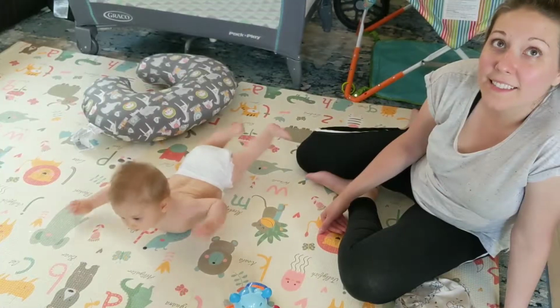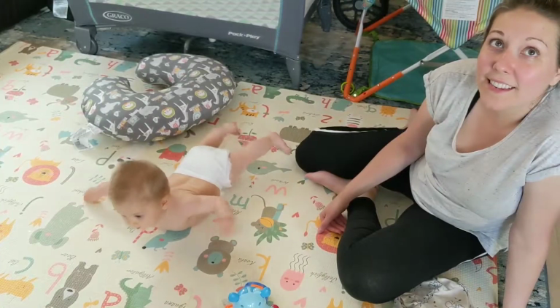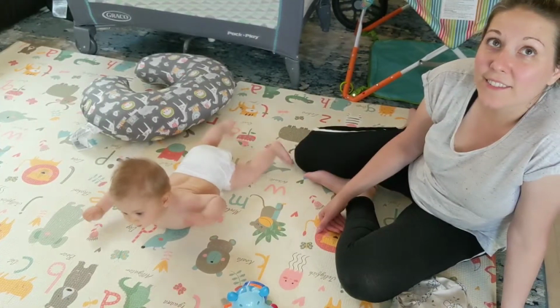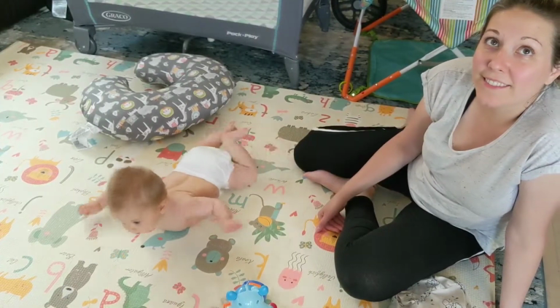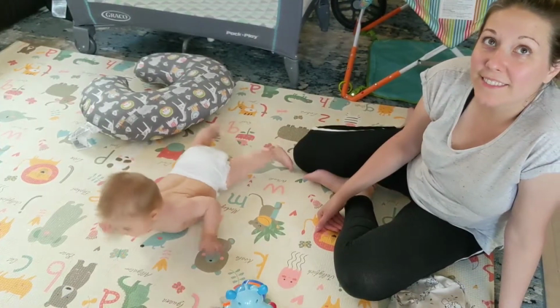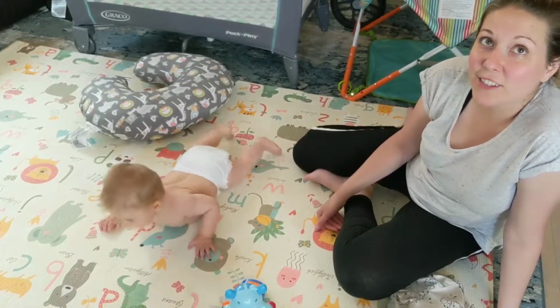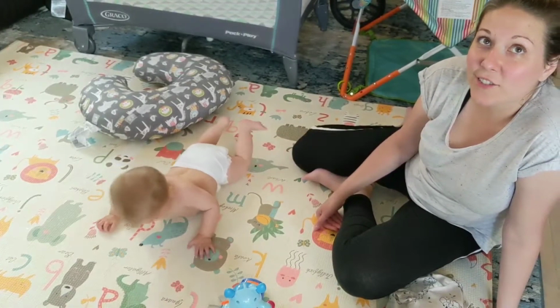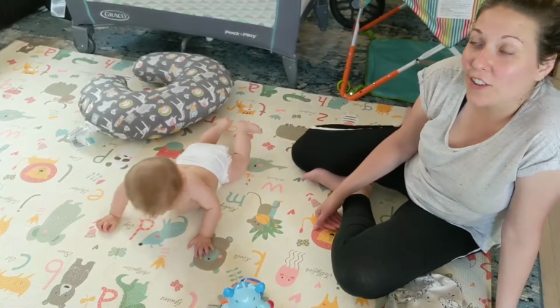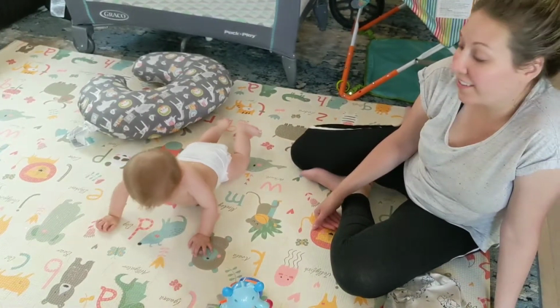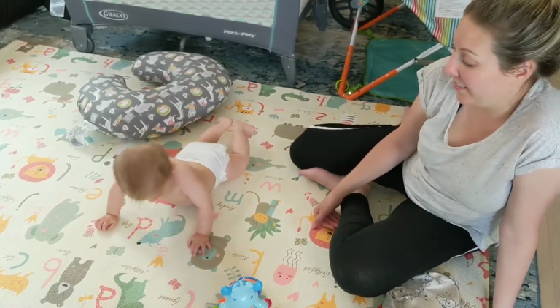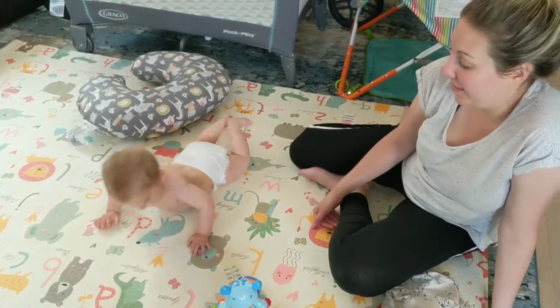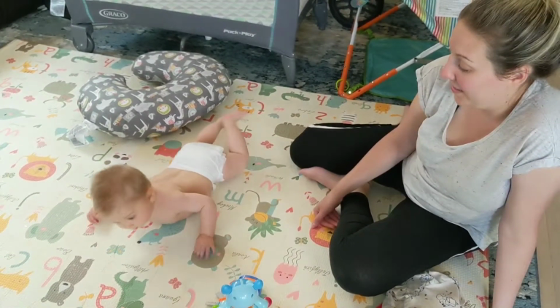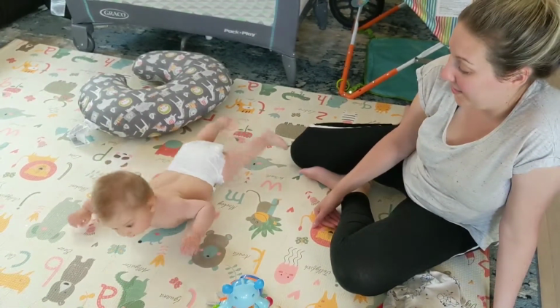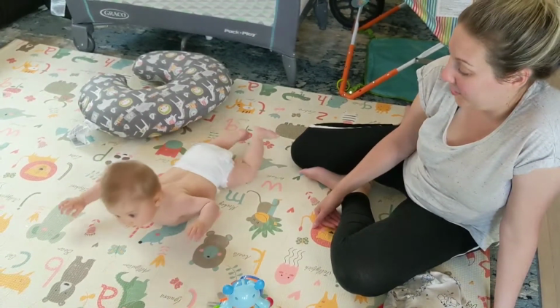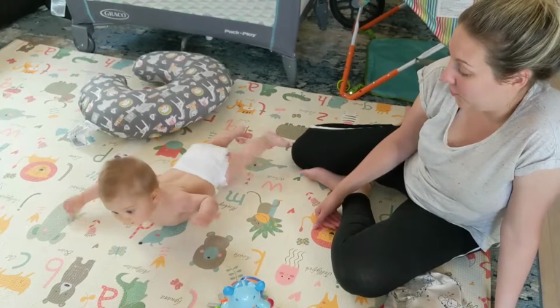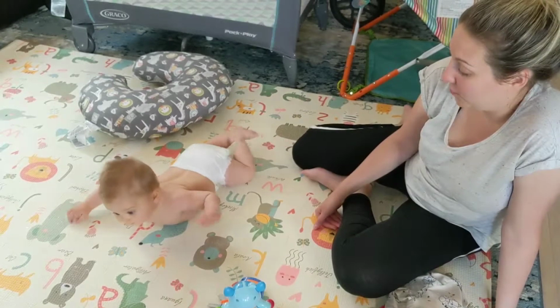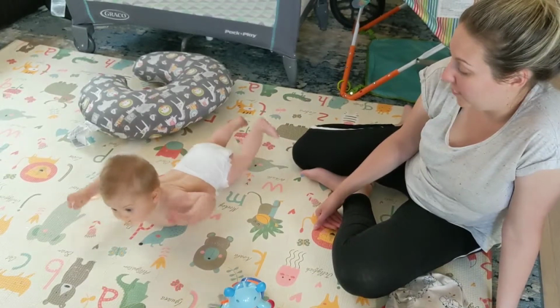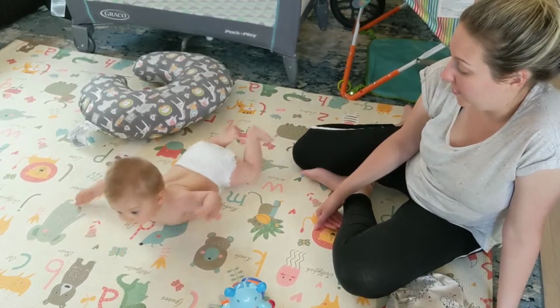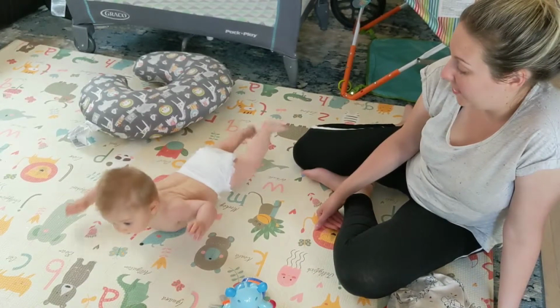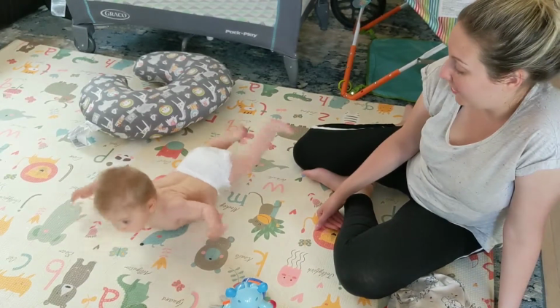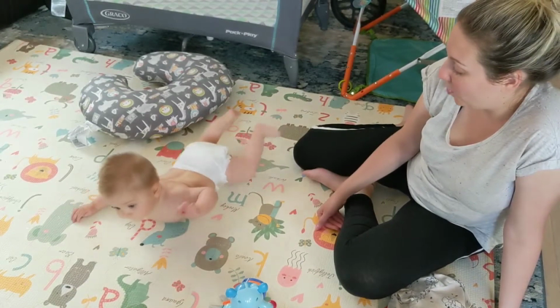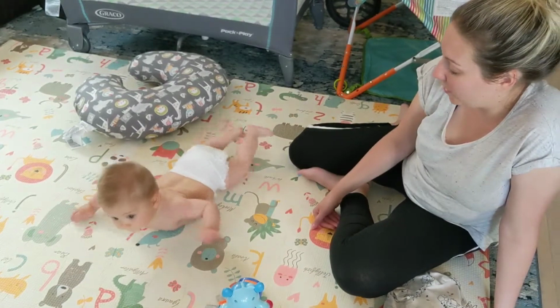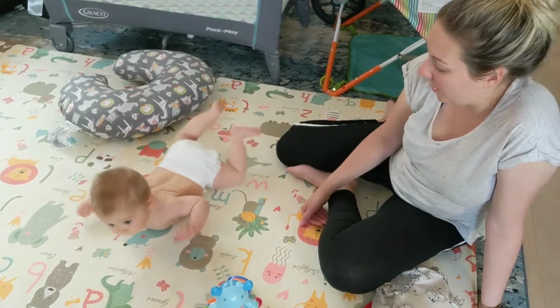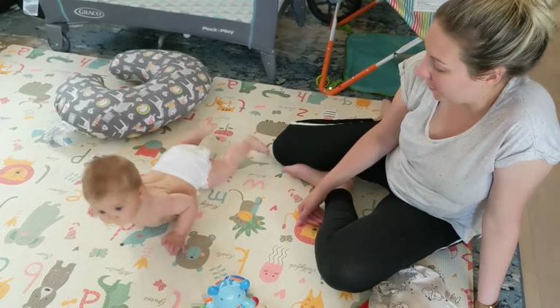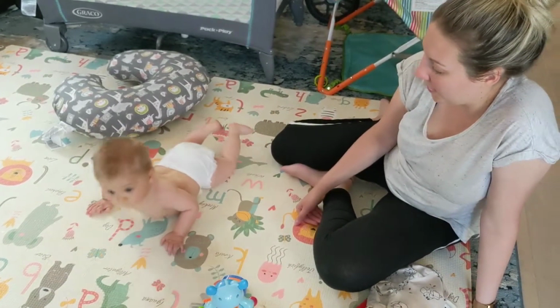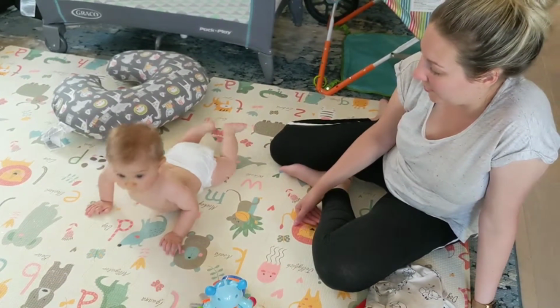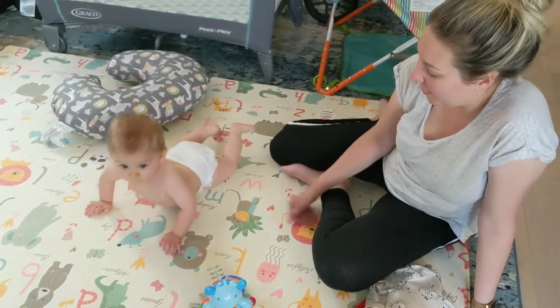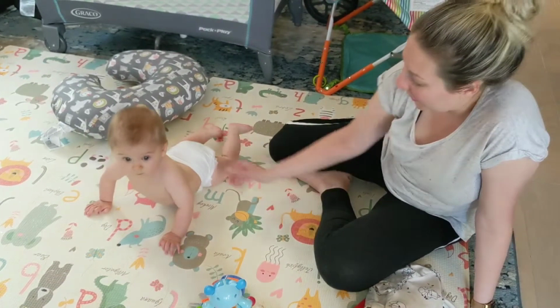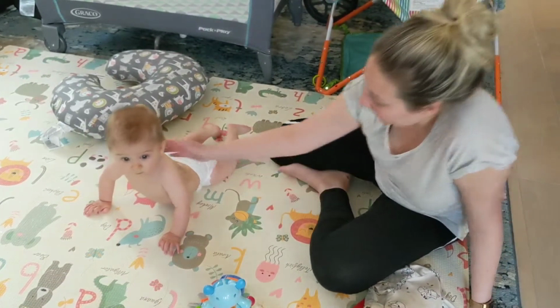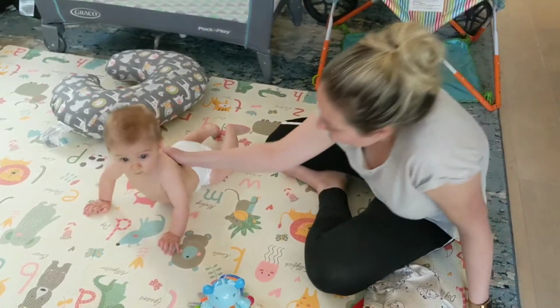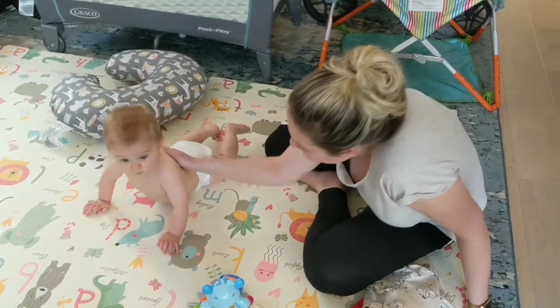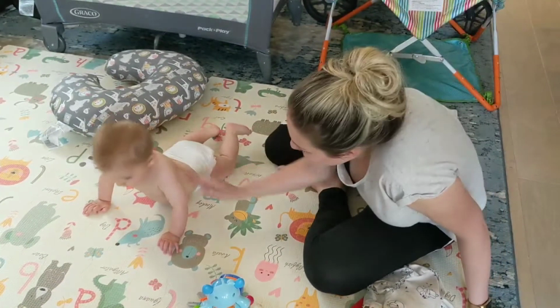This is Daniel trying to crawl — doing Superman. Let's go, let's go! Eso, eso!